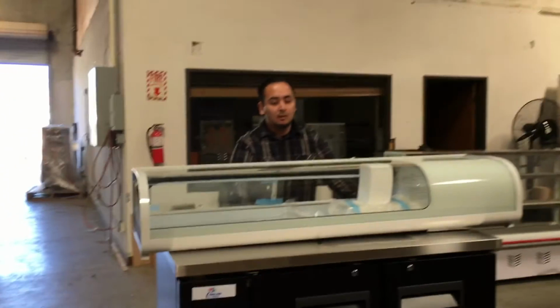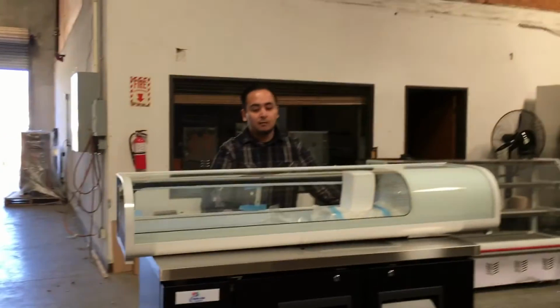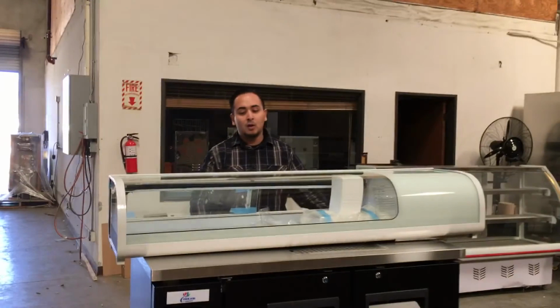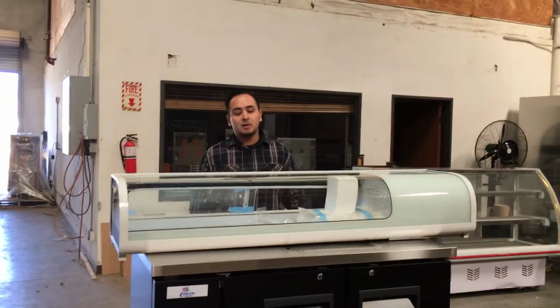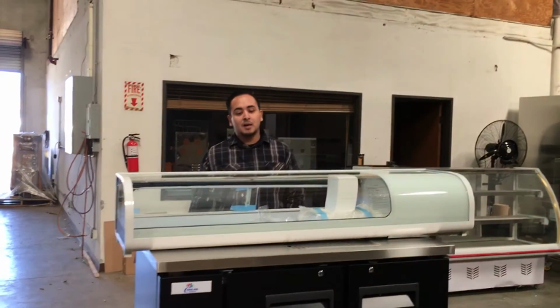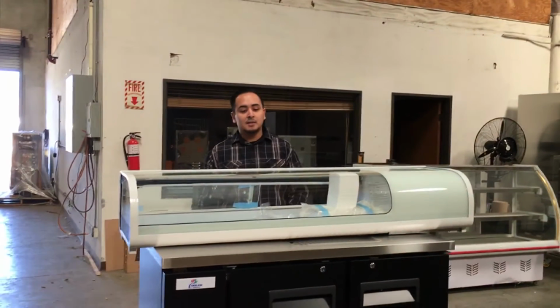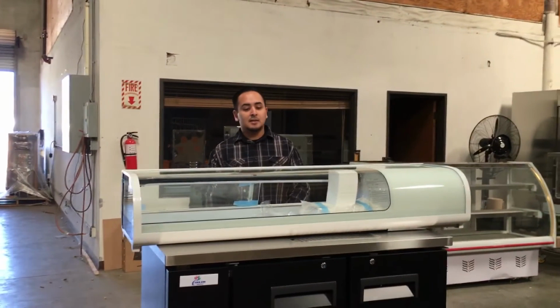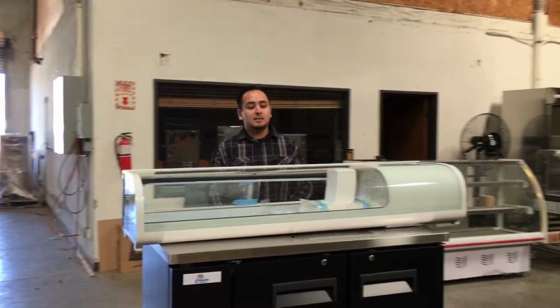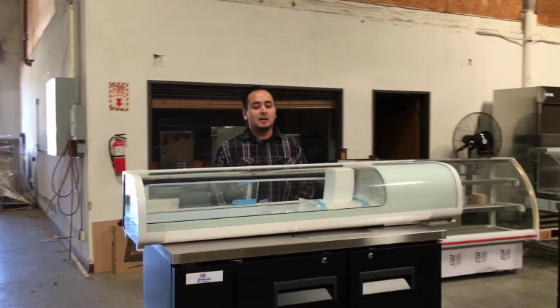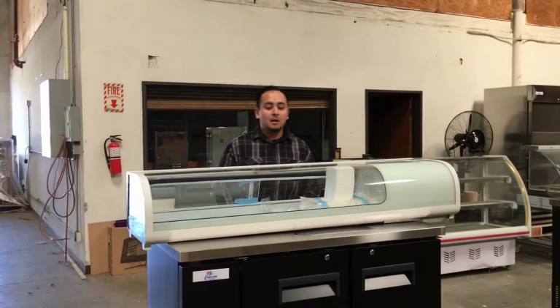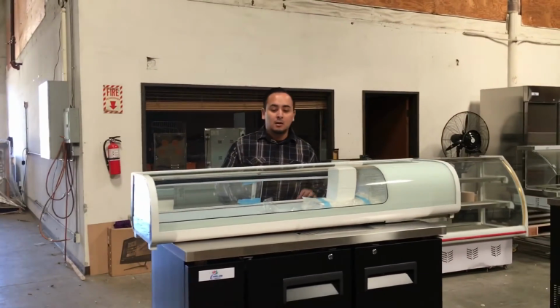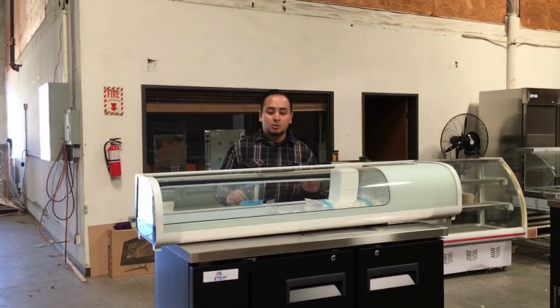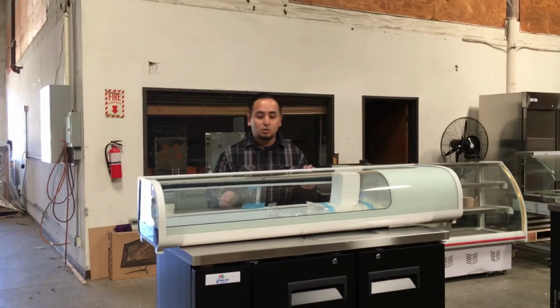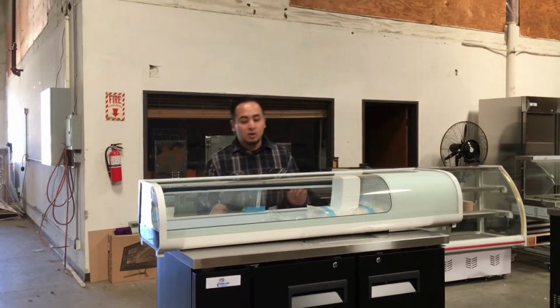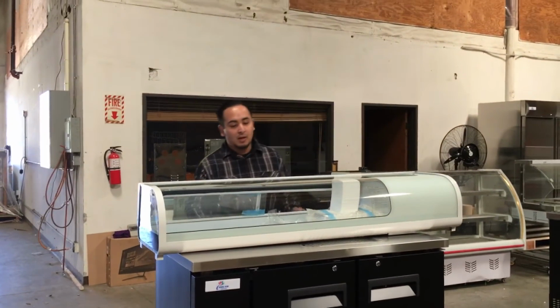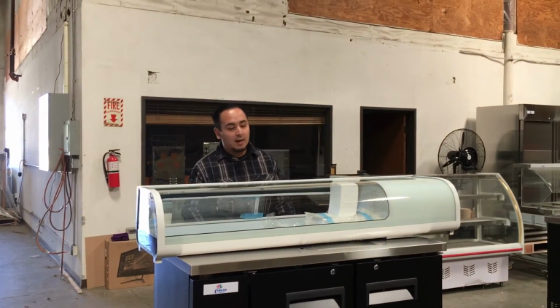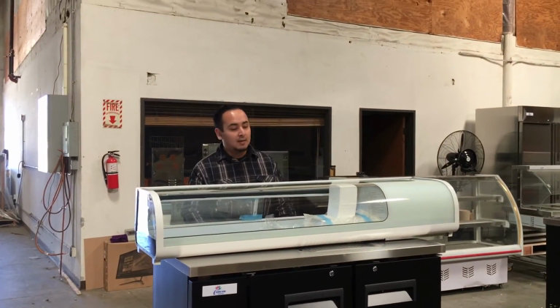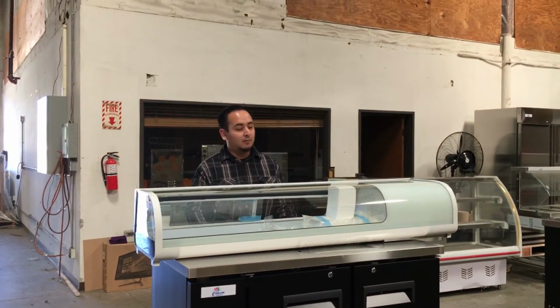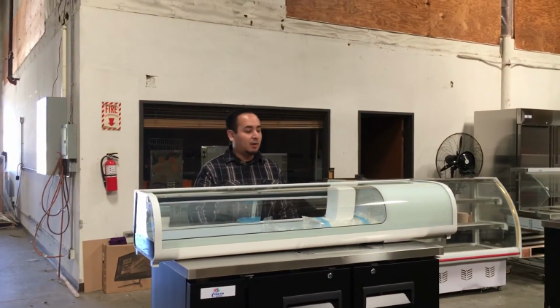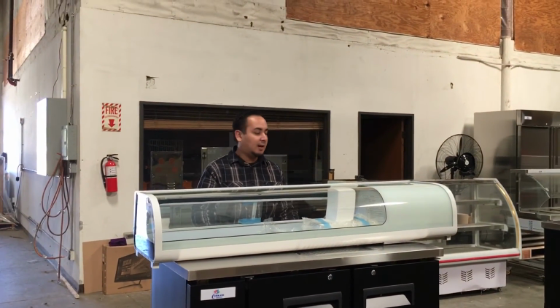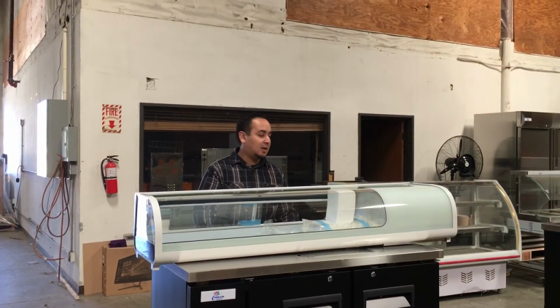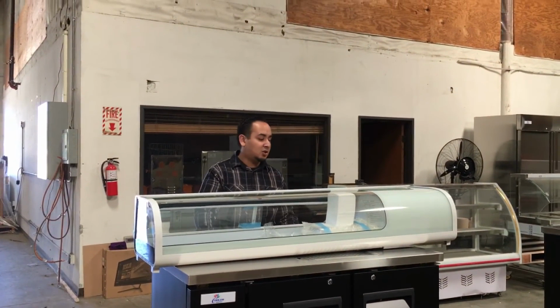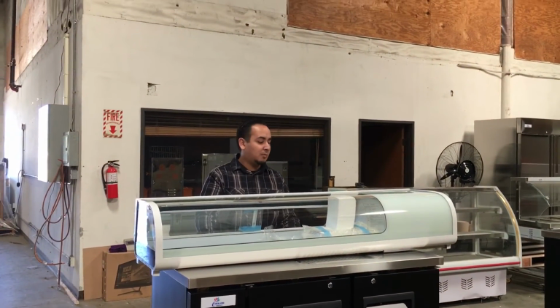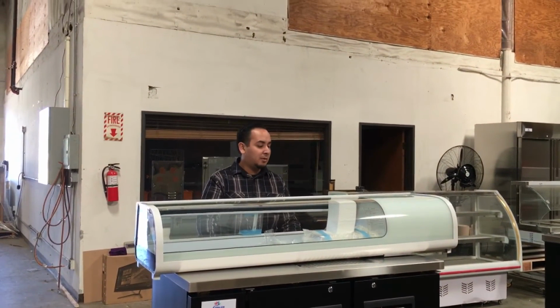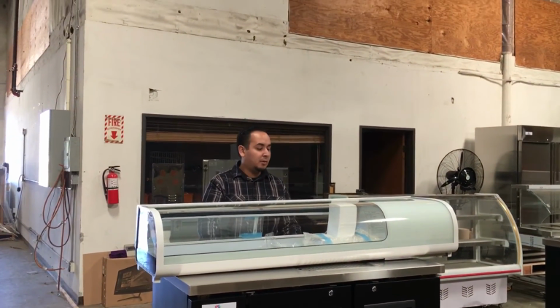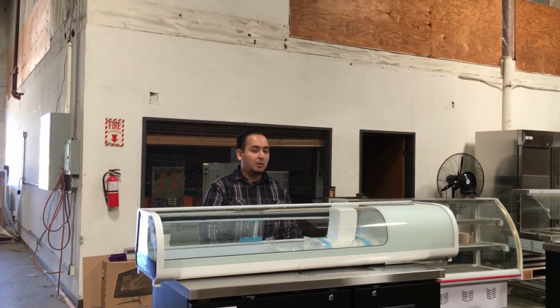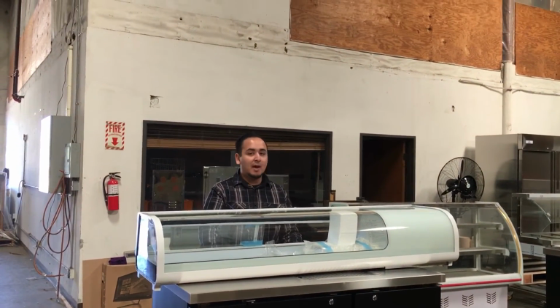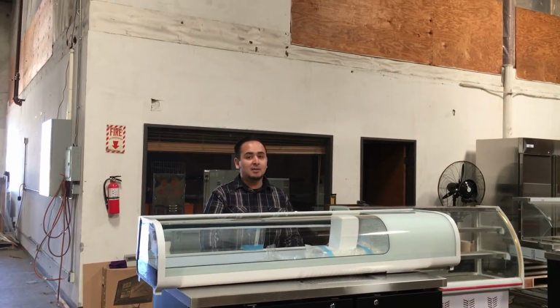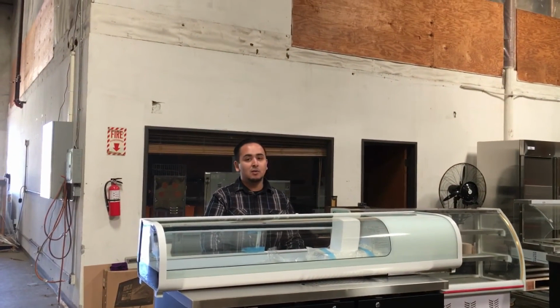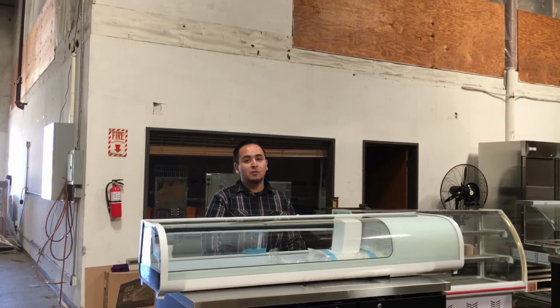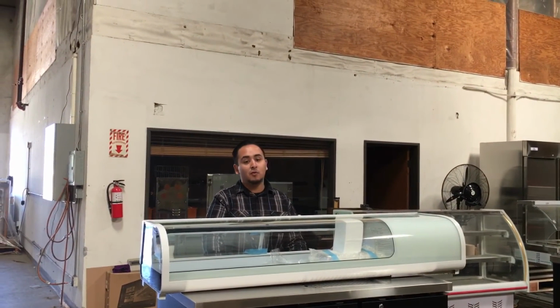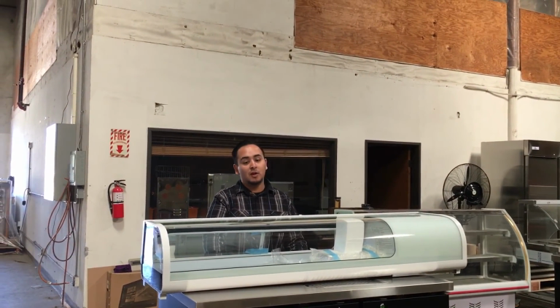Thank you for watching guys. This is the Sushi Case 48 inch model number SU-48.